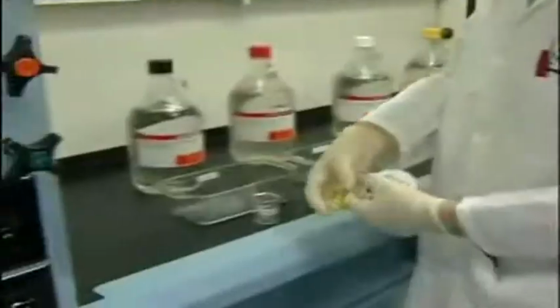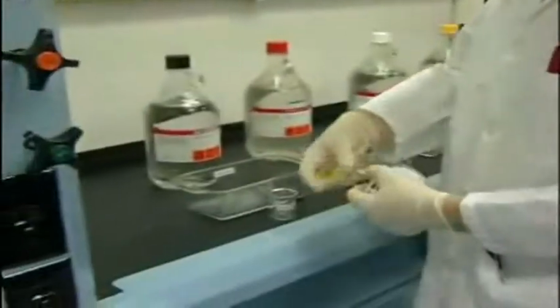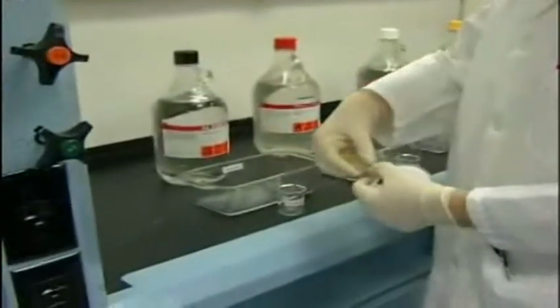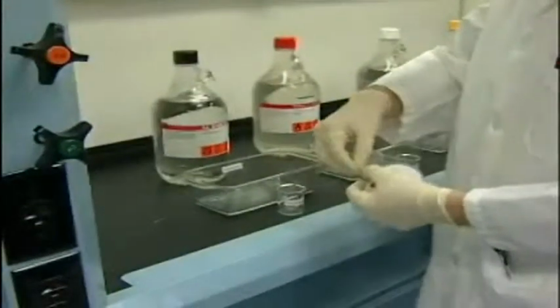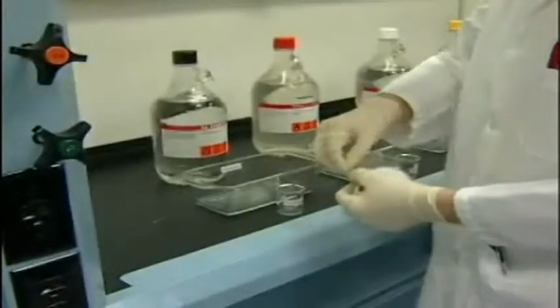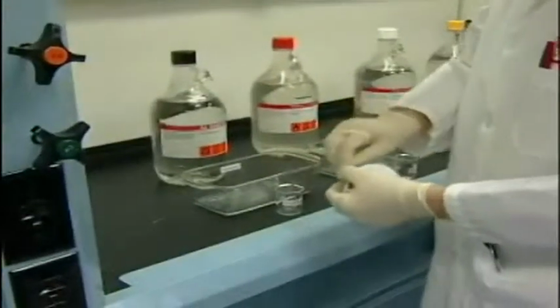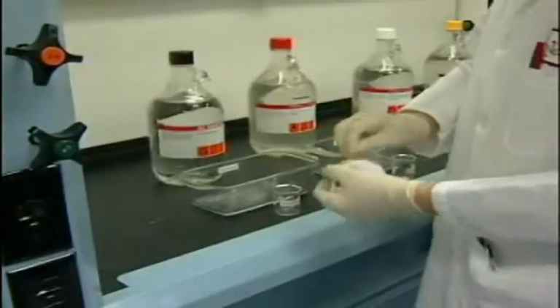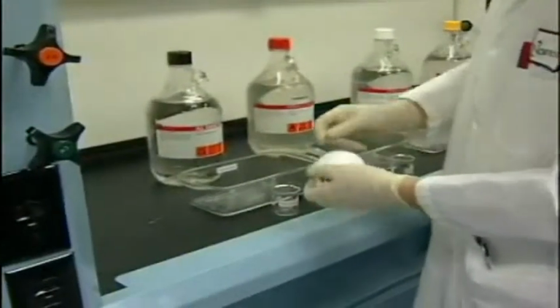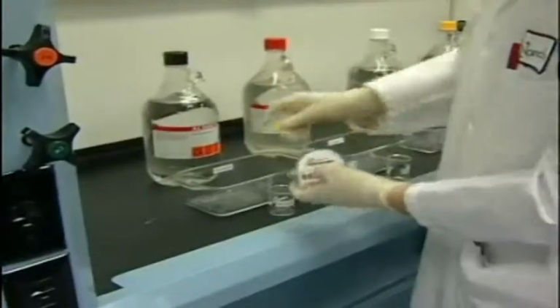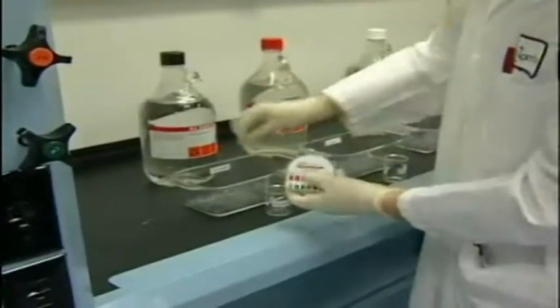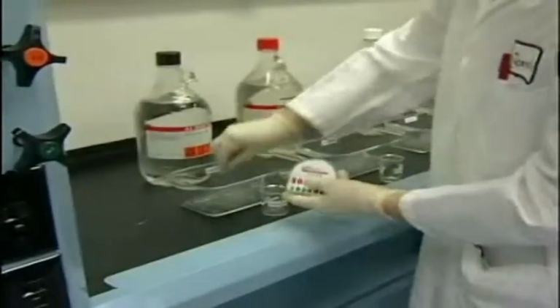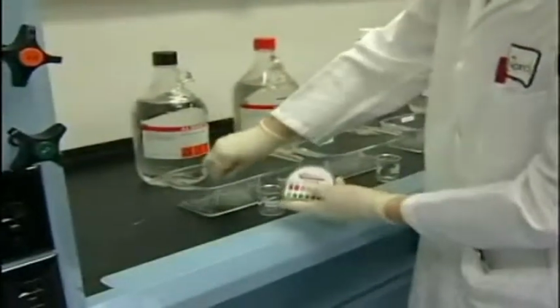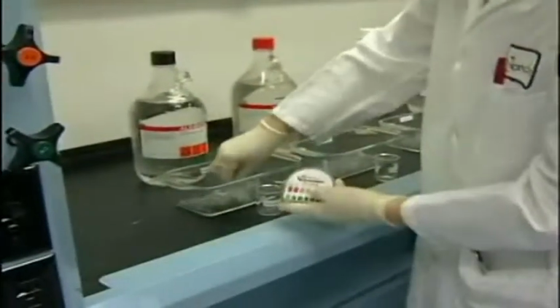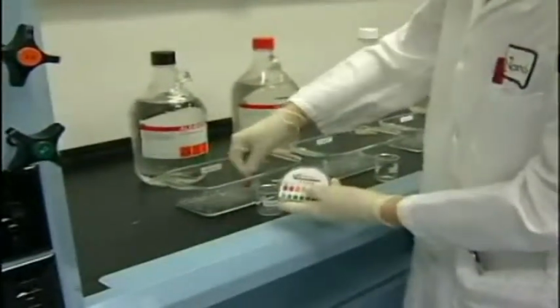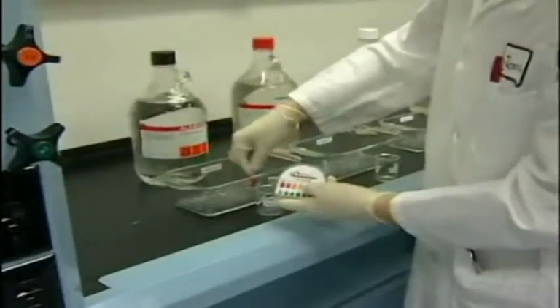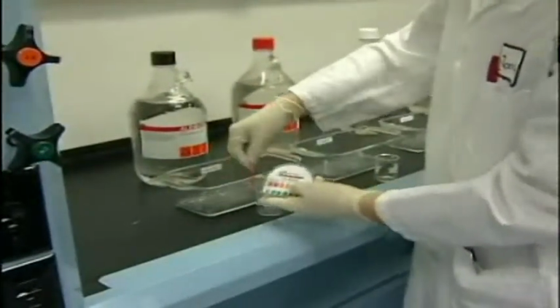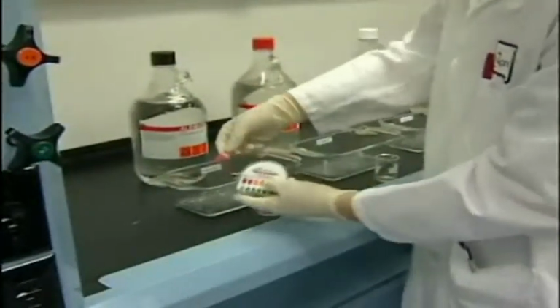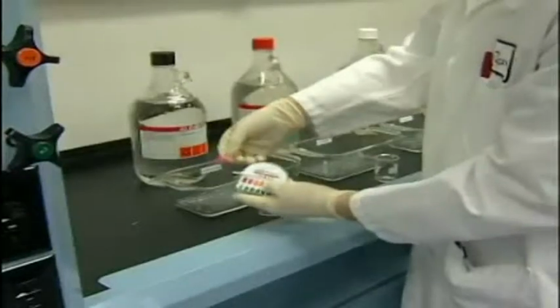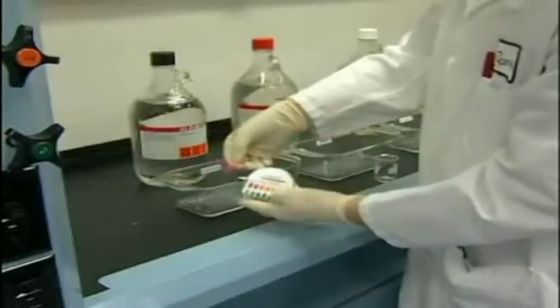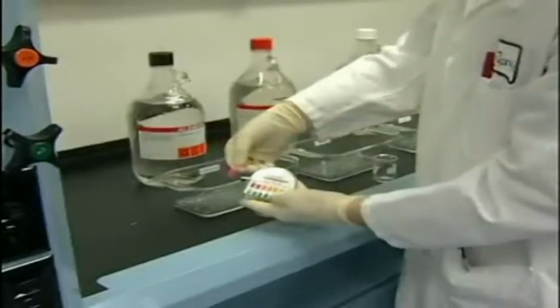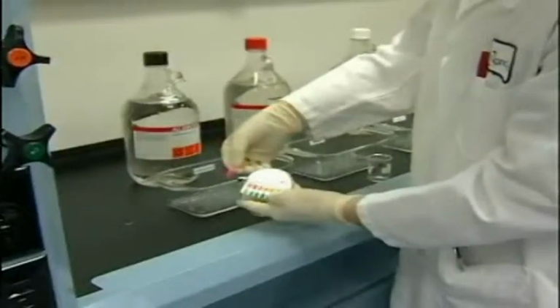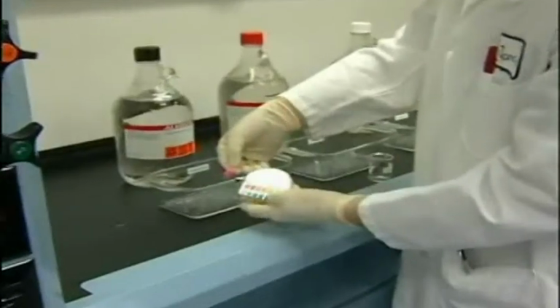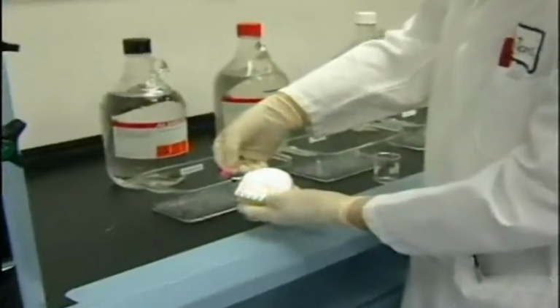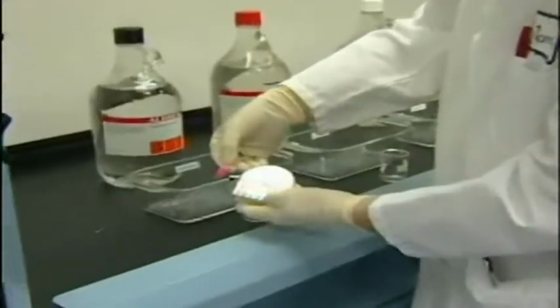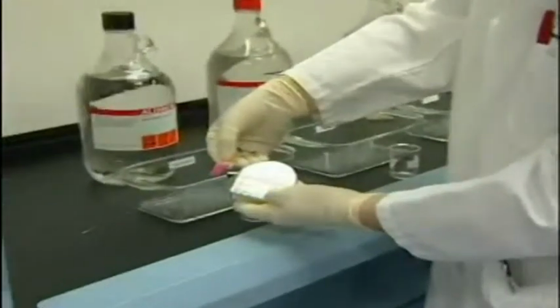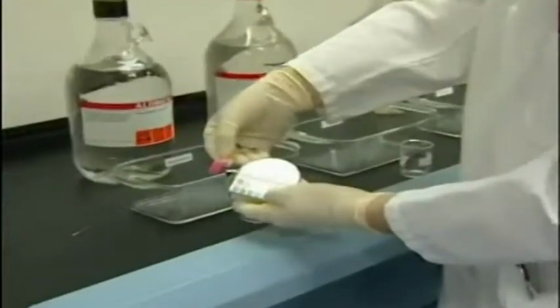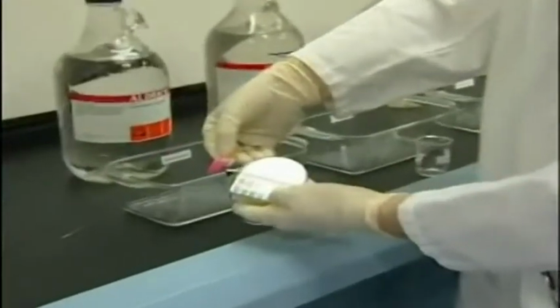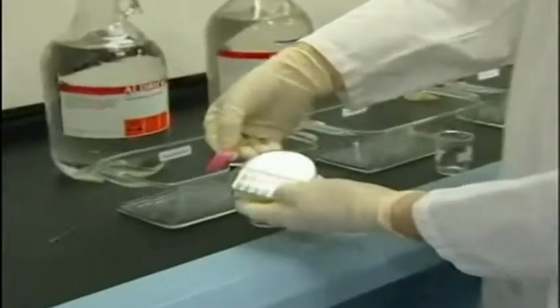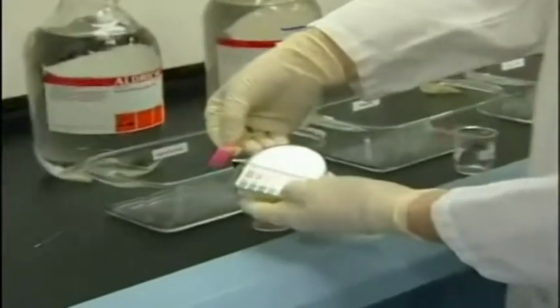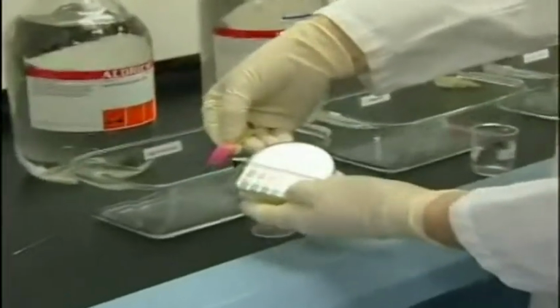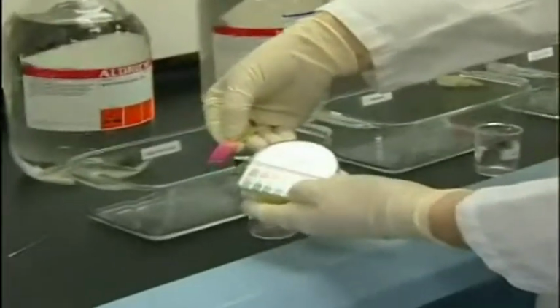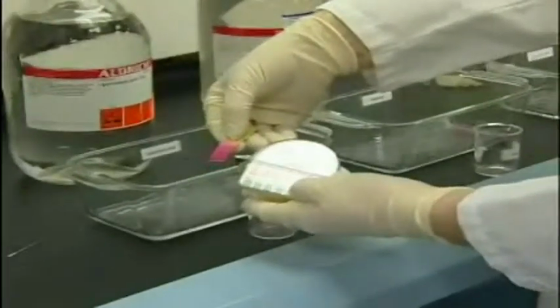The pH is monitored using a pH paper. The bright red color indicates the pH is less than 1 and is highly corrosive.